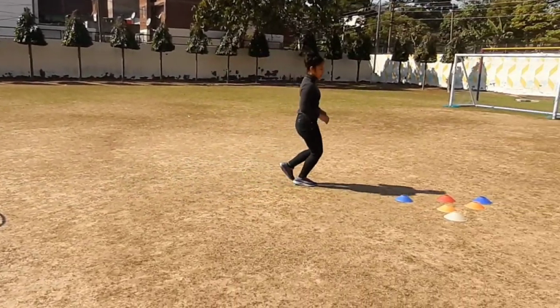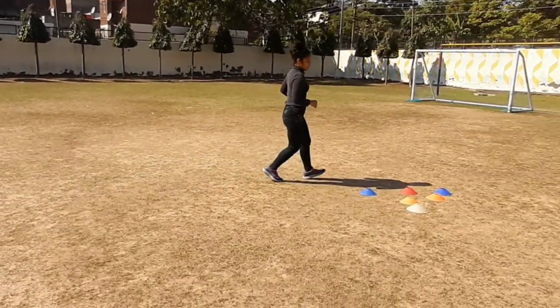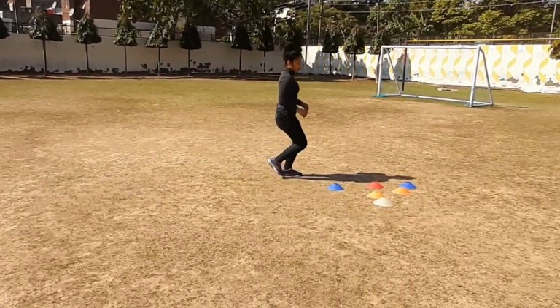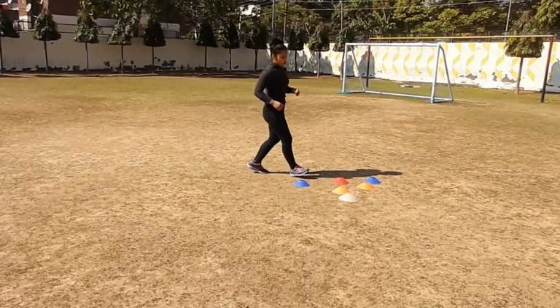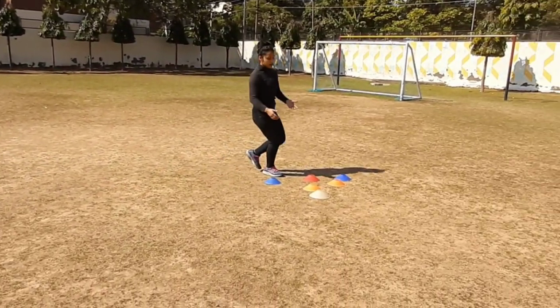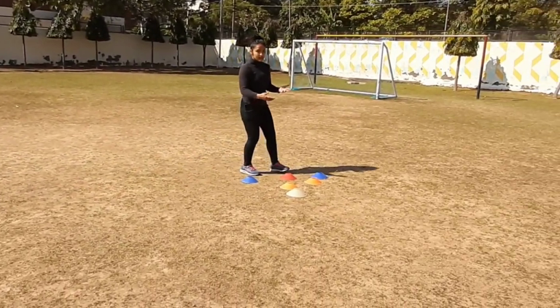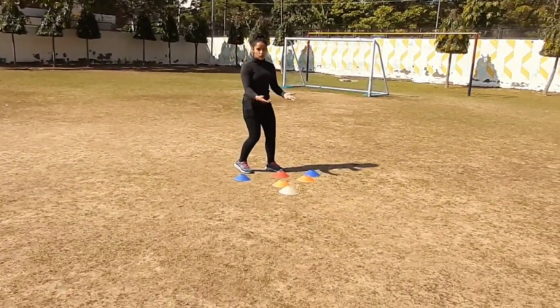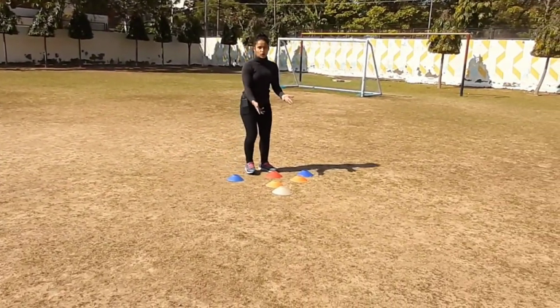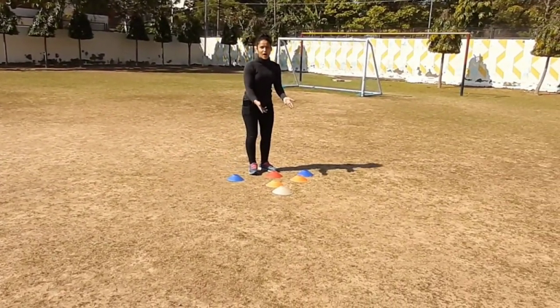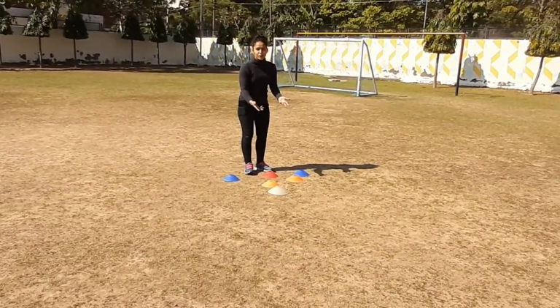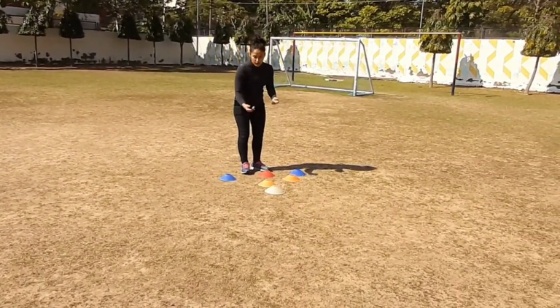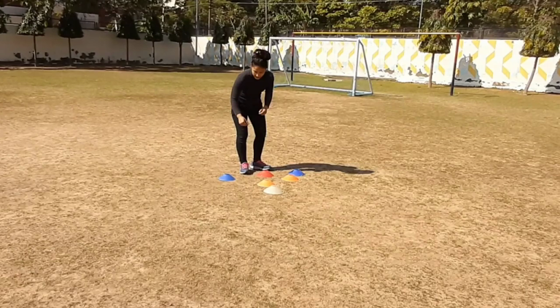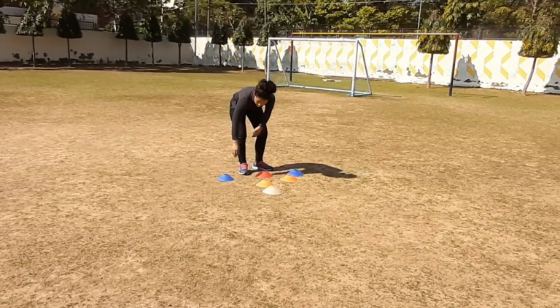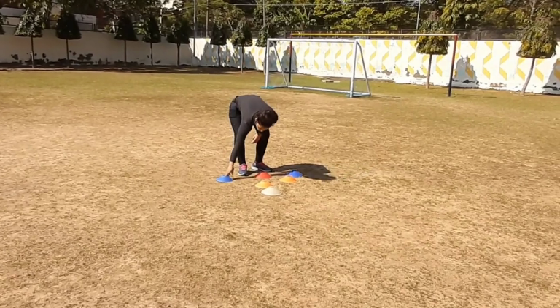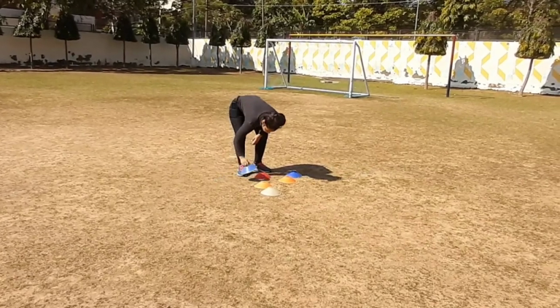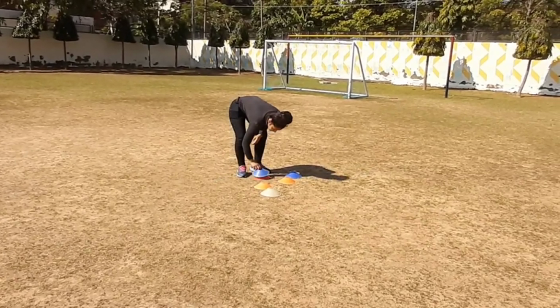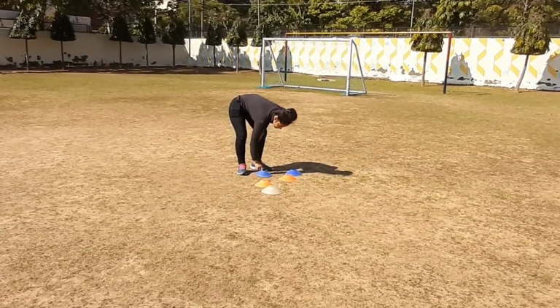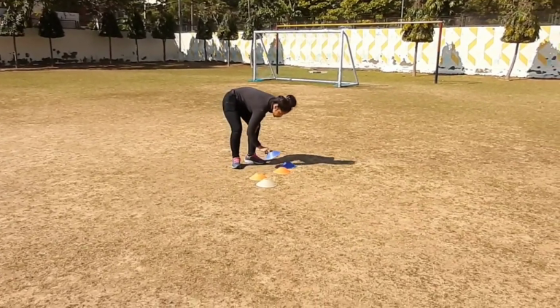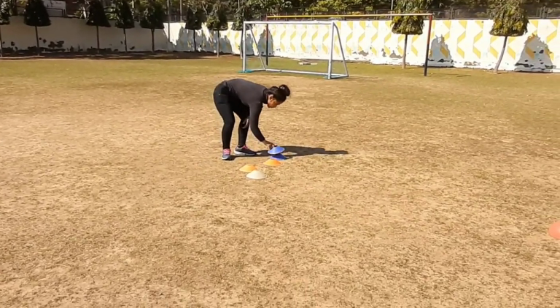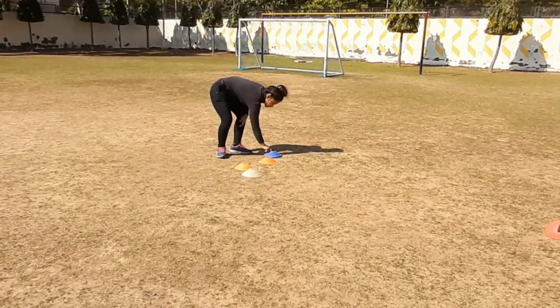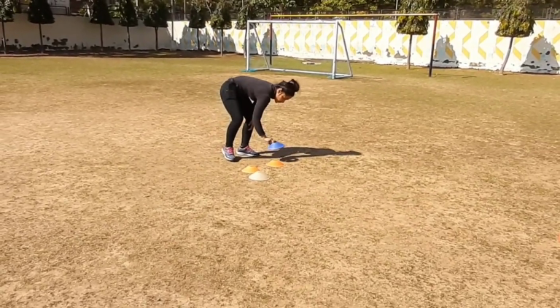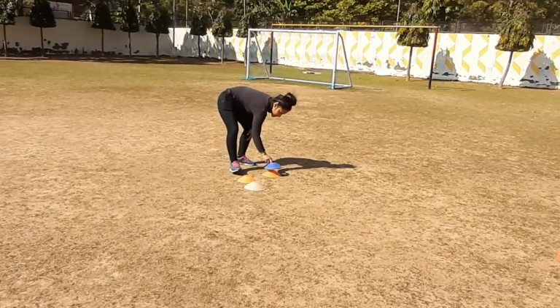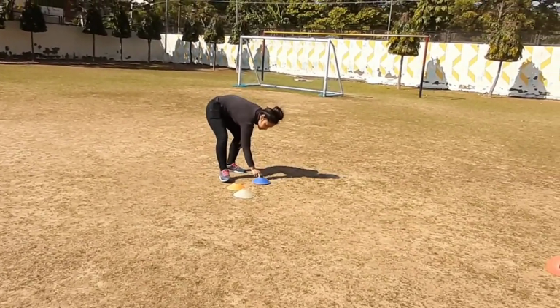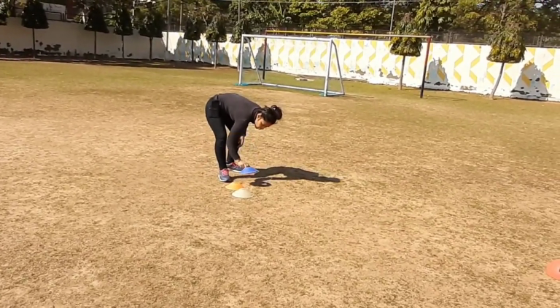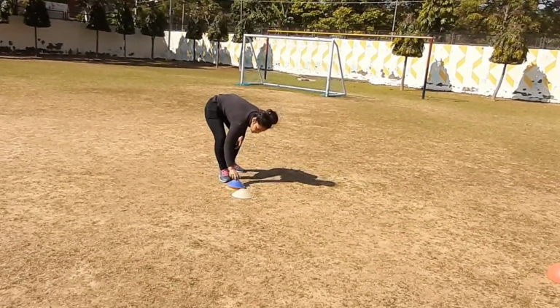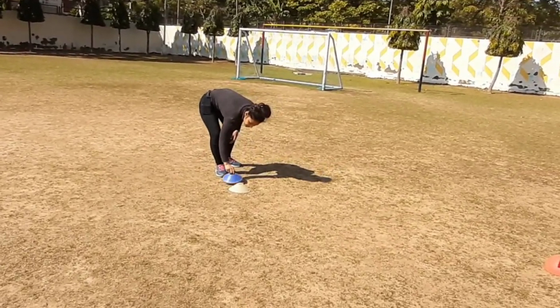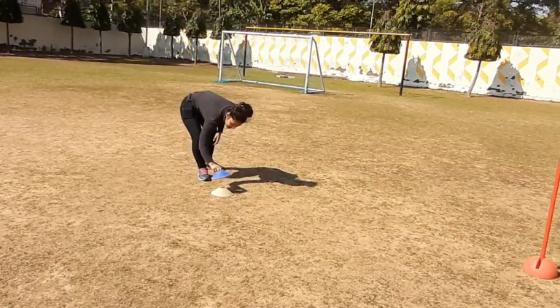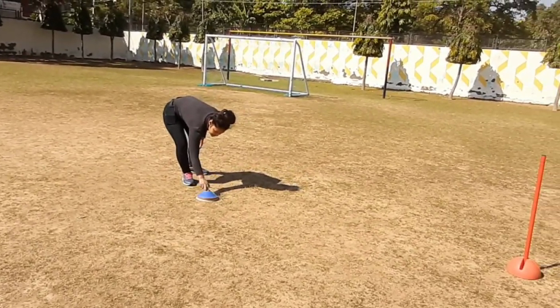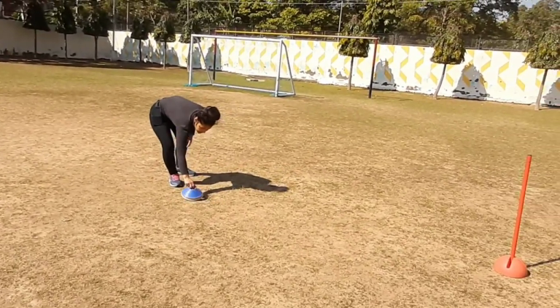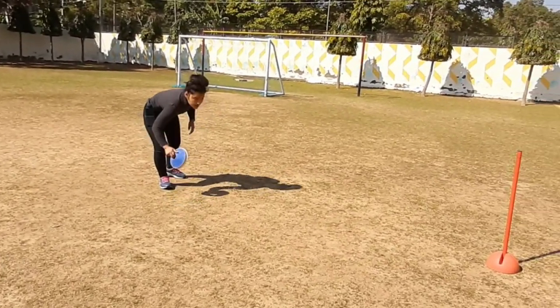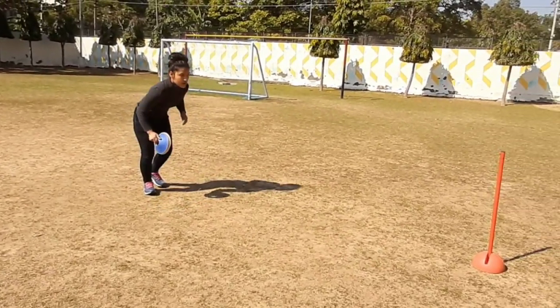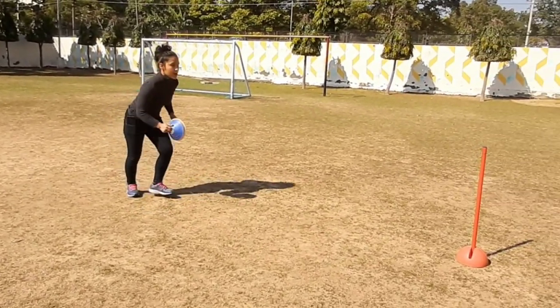Now here is the cone you have to collect. 1, 2, 3, 4, 5, 6, run.